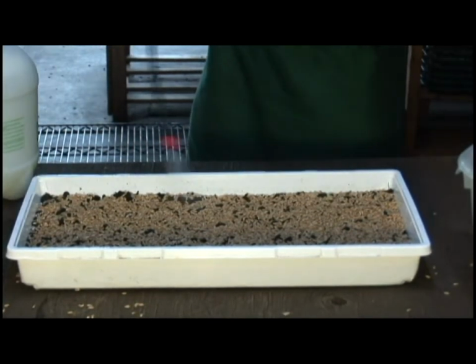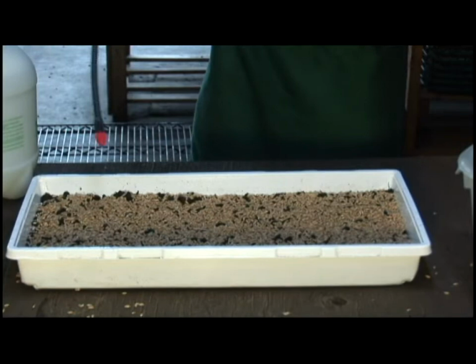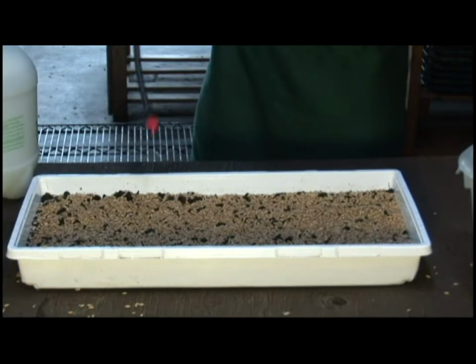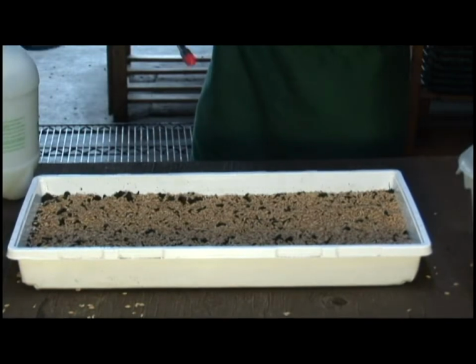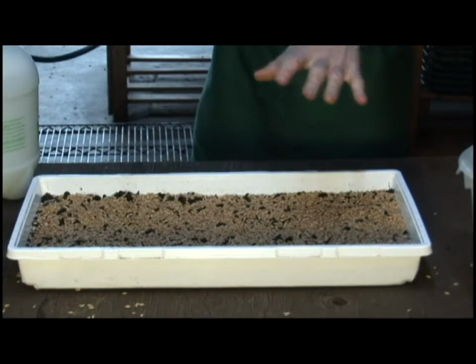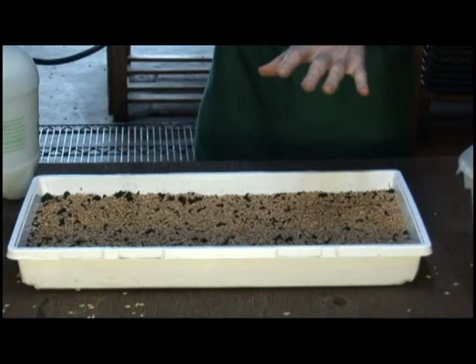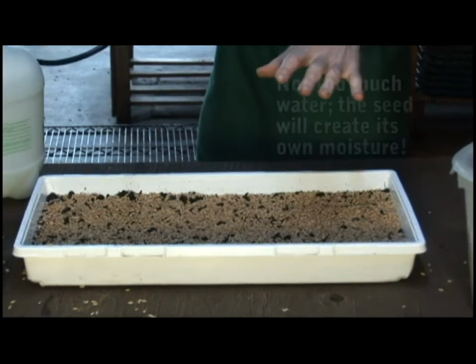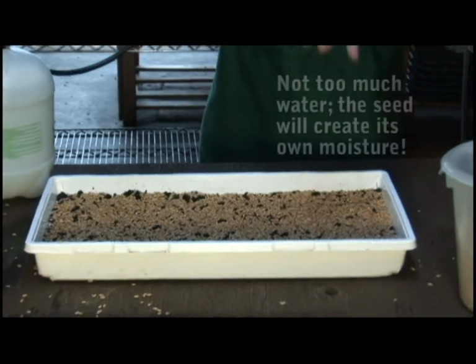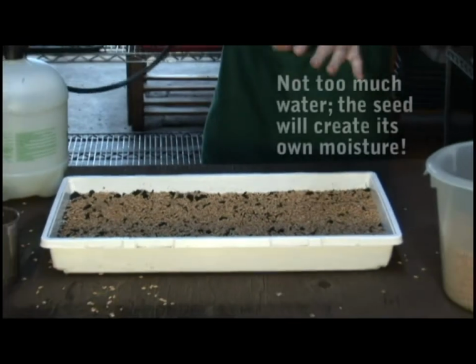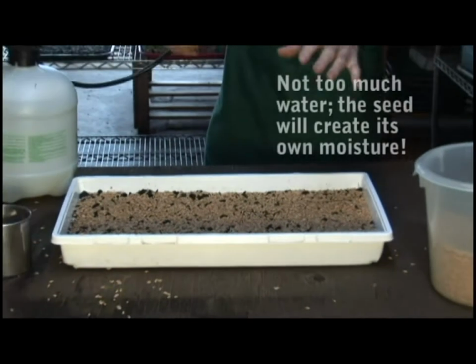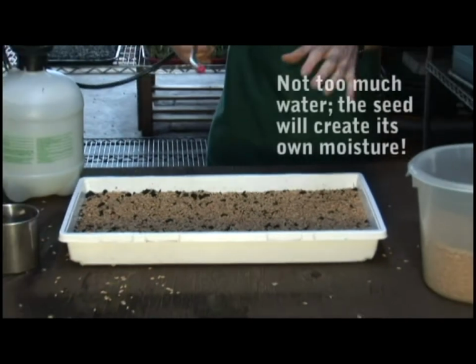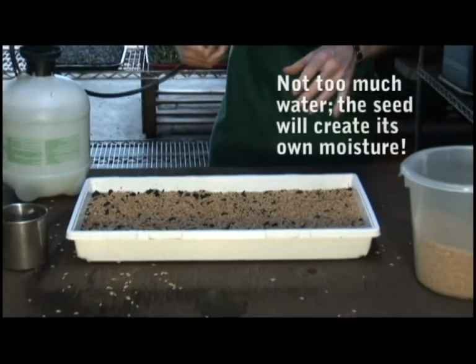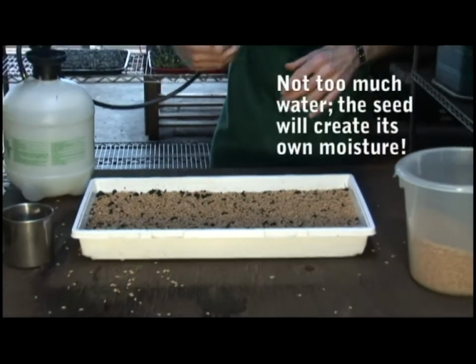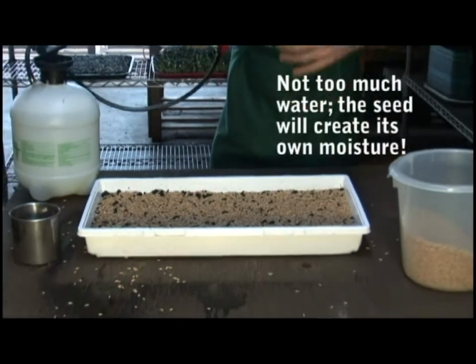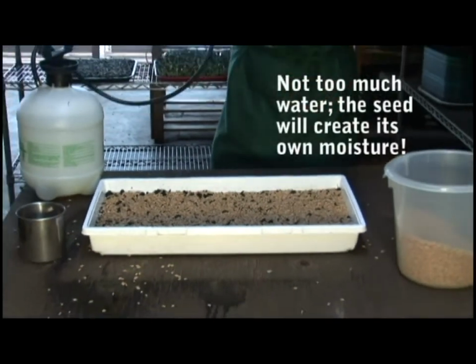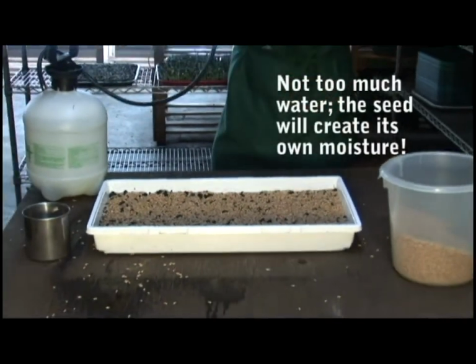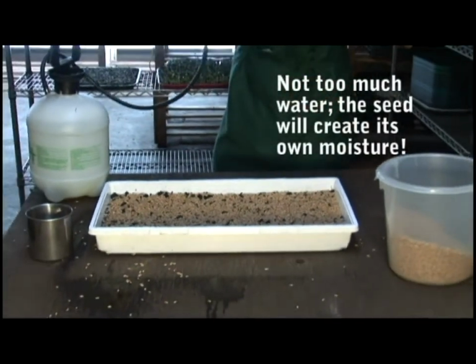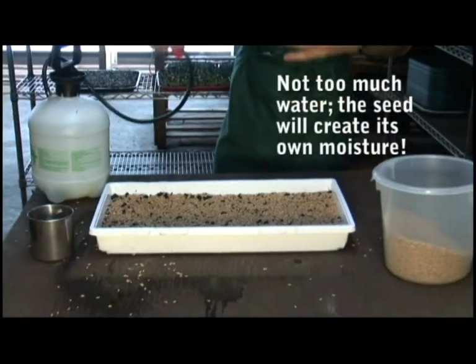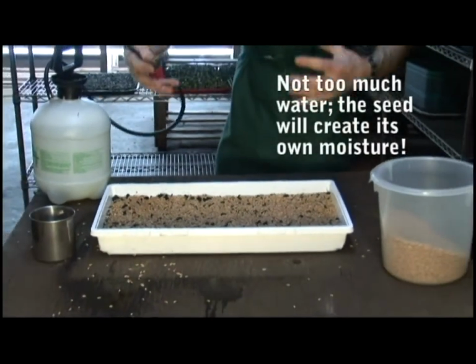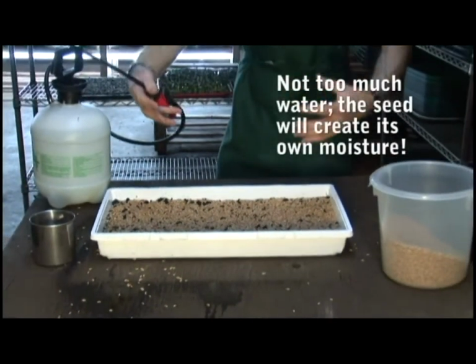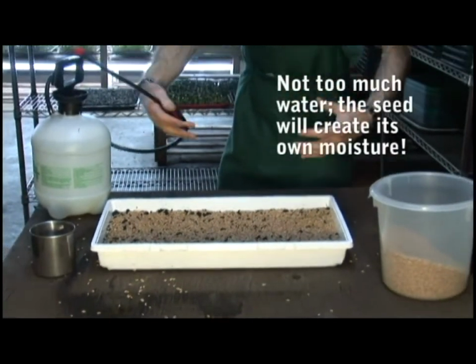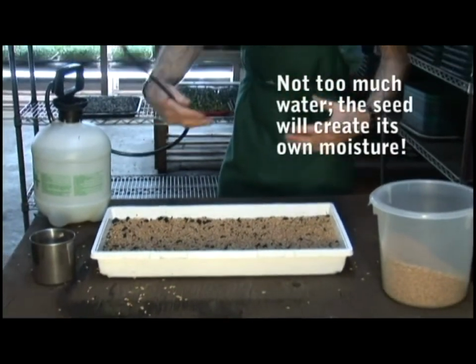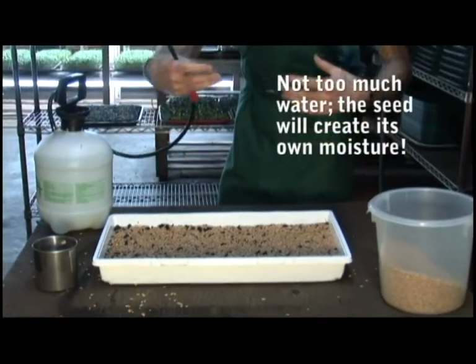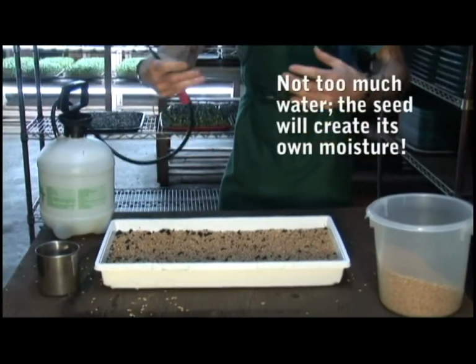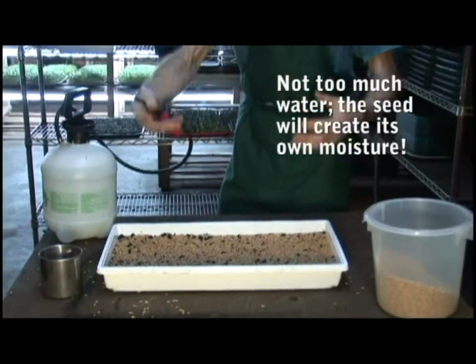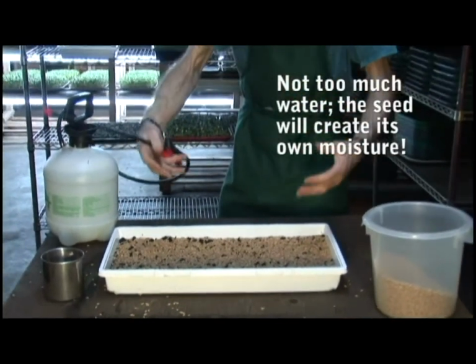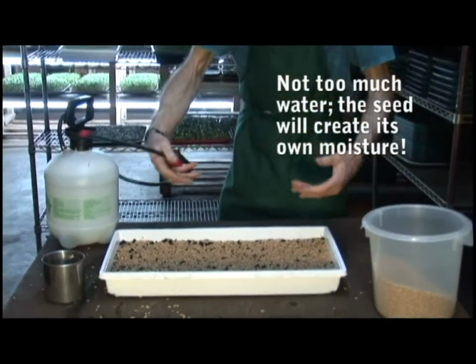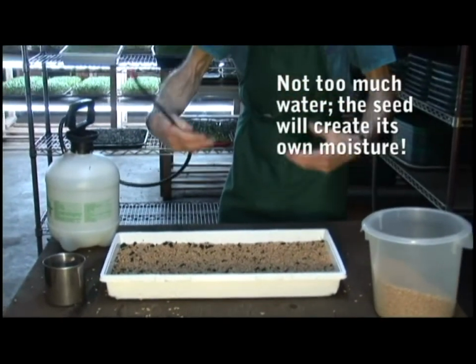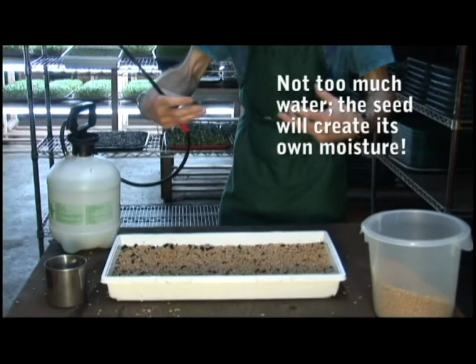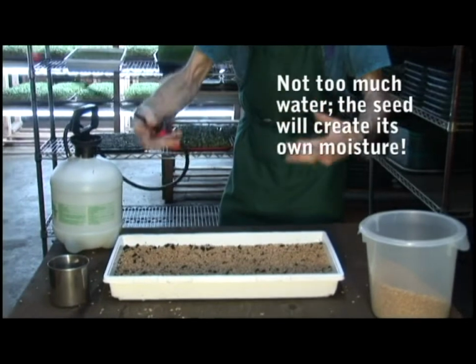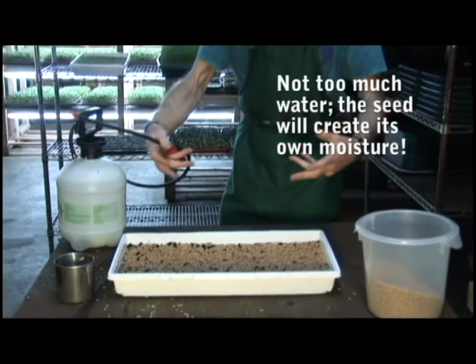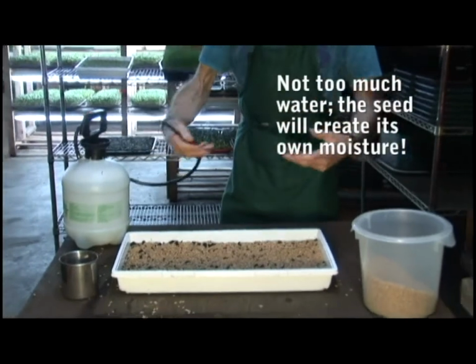Because during the next step, the seed is actually going to create its own water system from the heat it gives off.